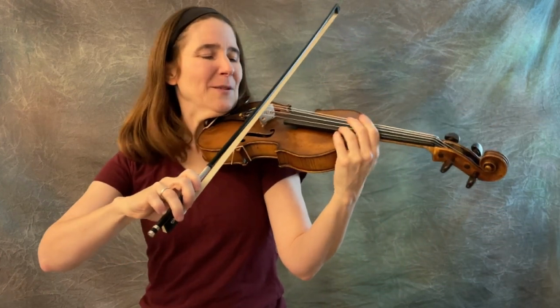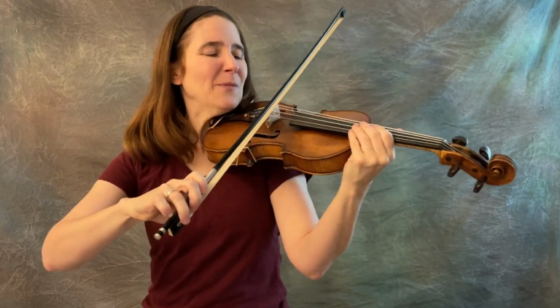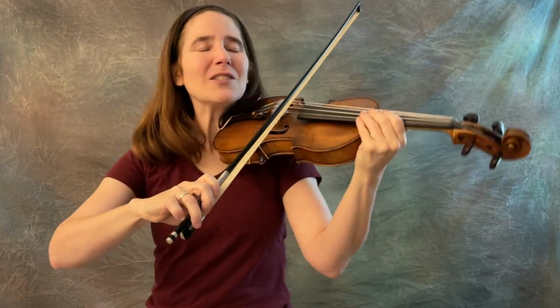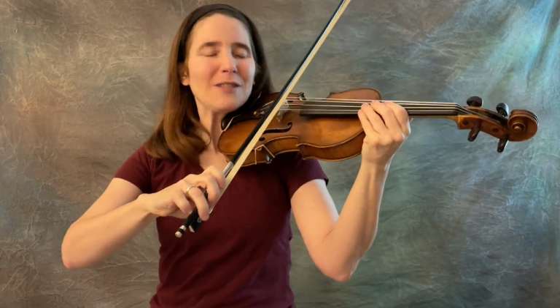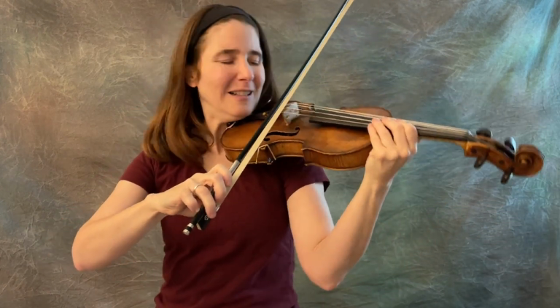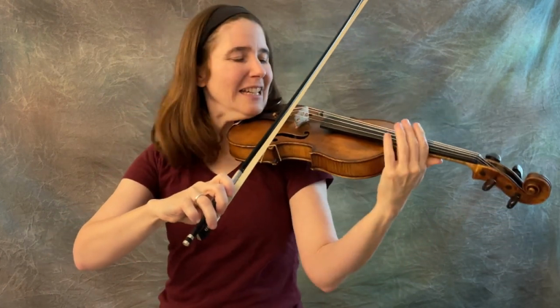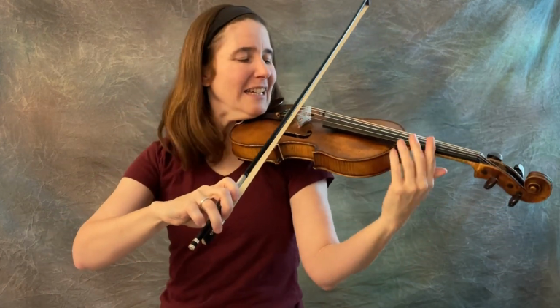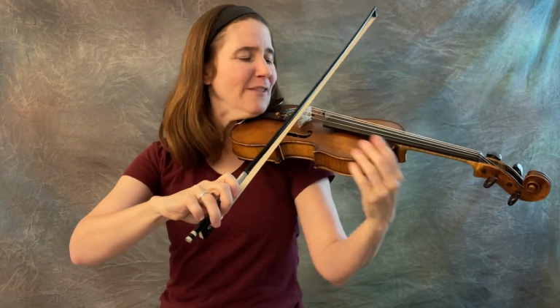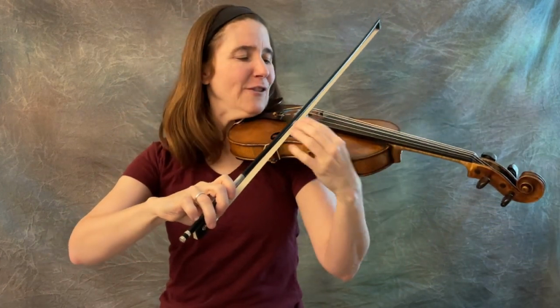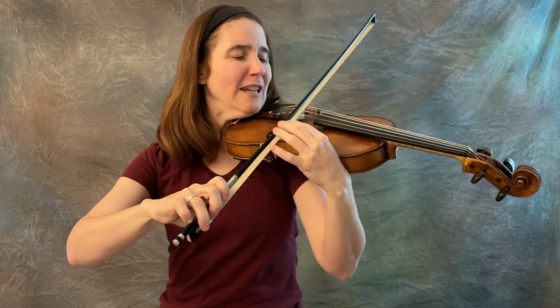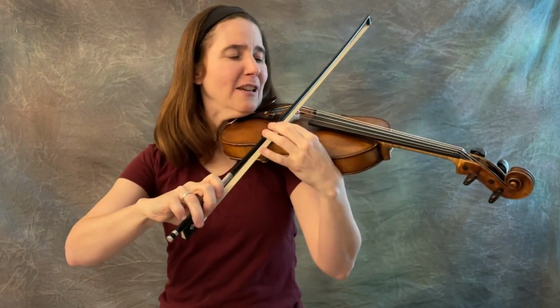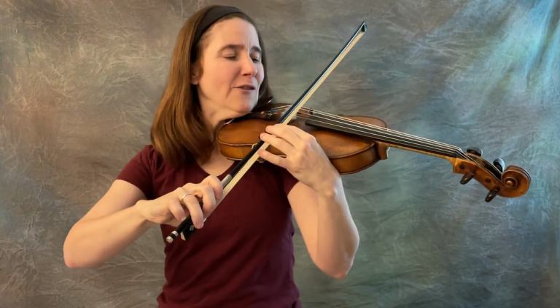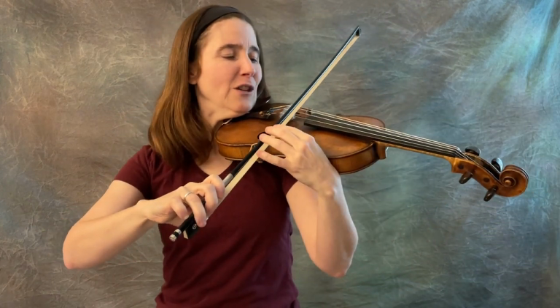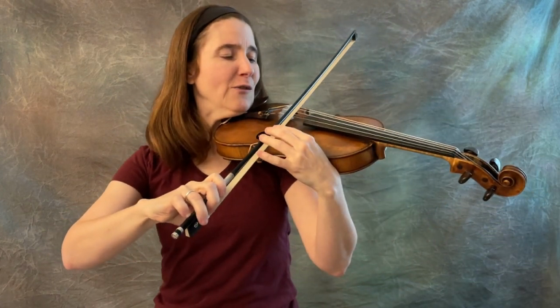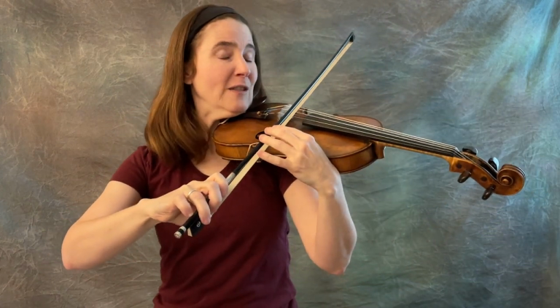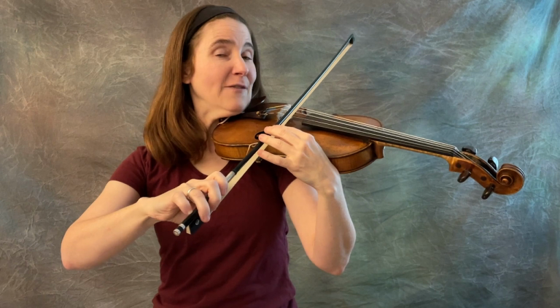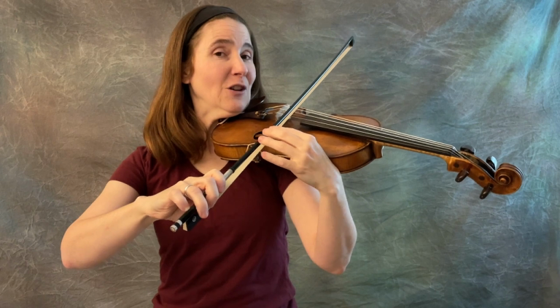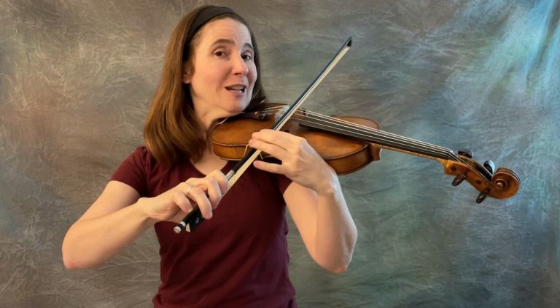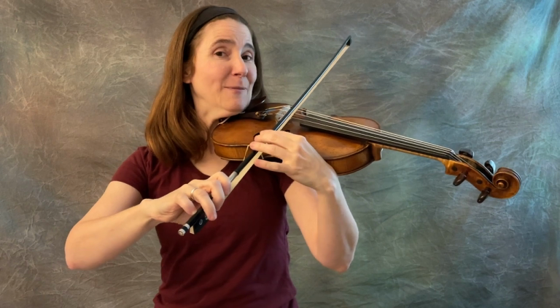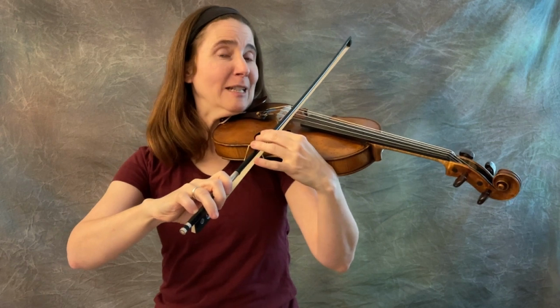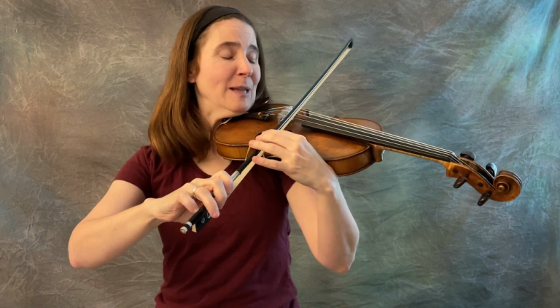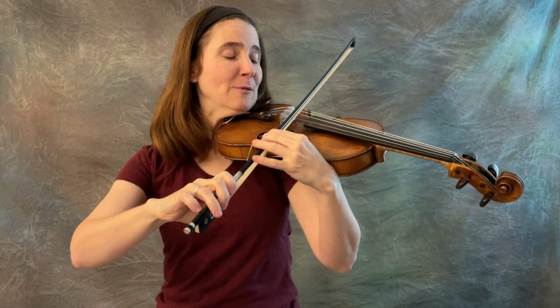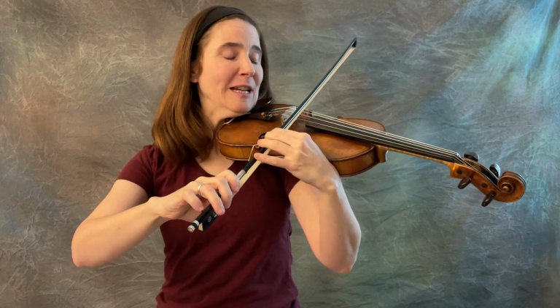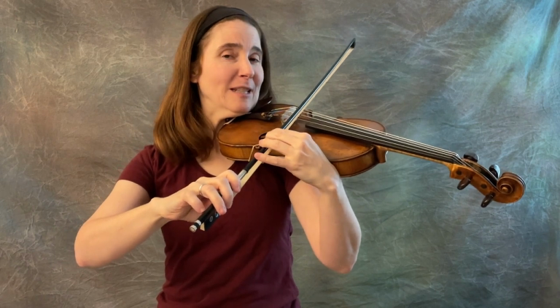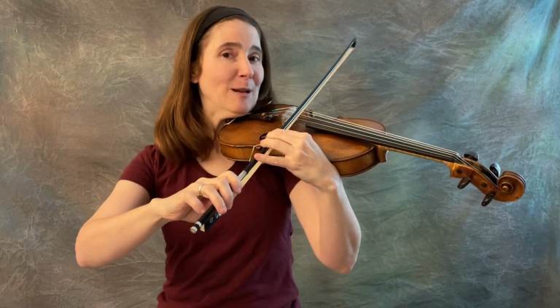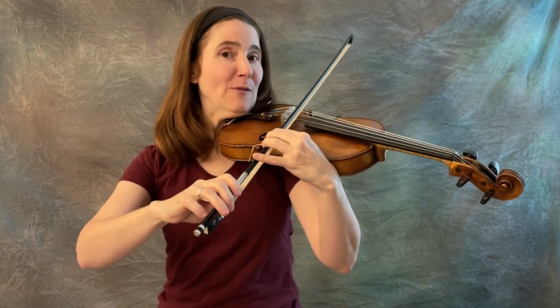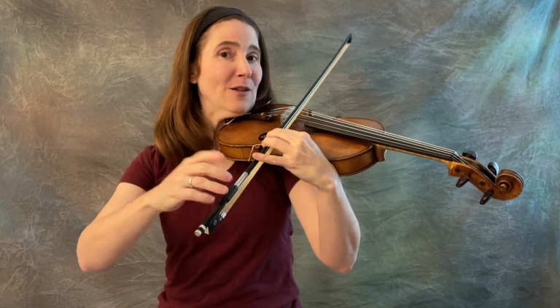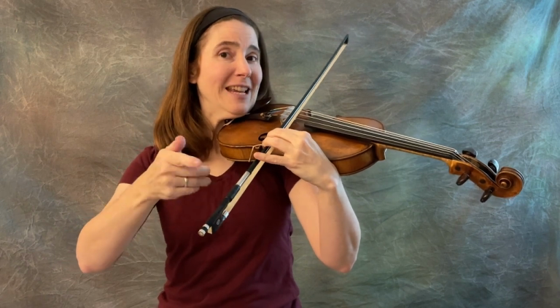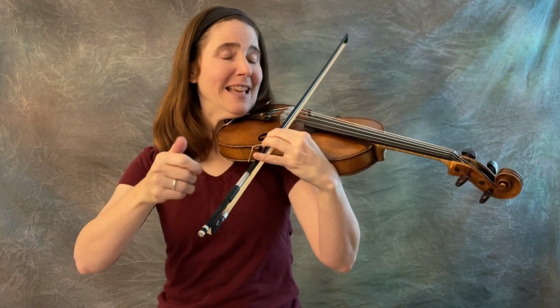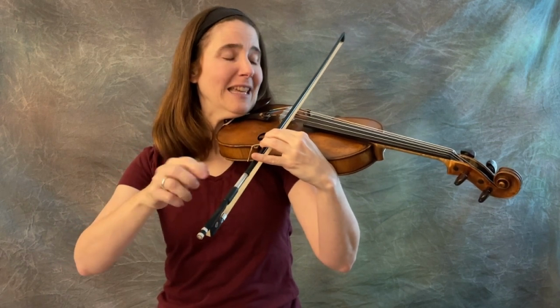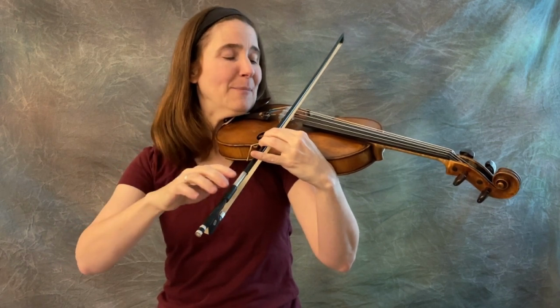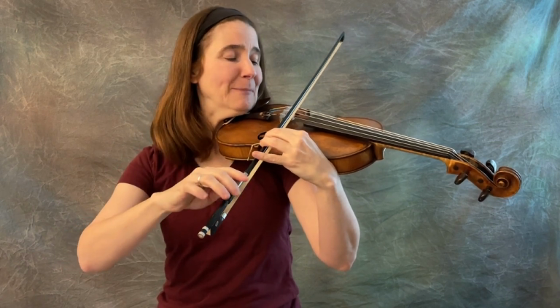First of all, if you've never heard it explained quite this way before, hit that like button.